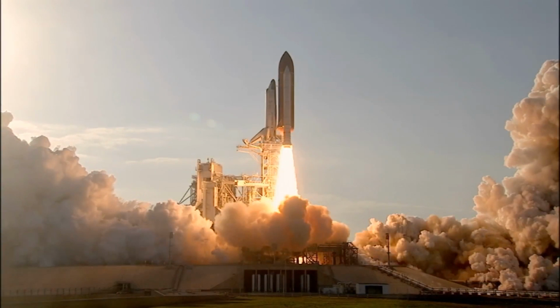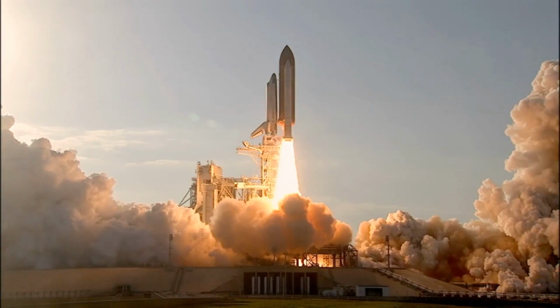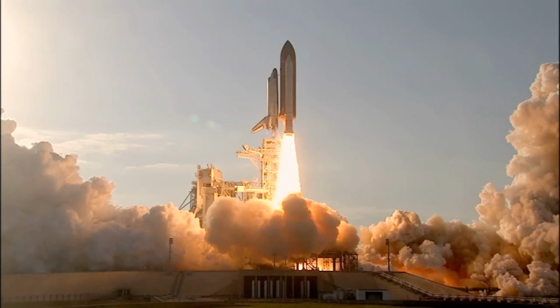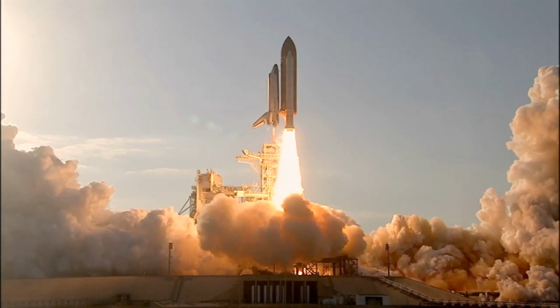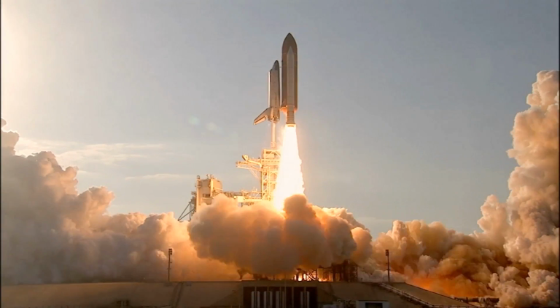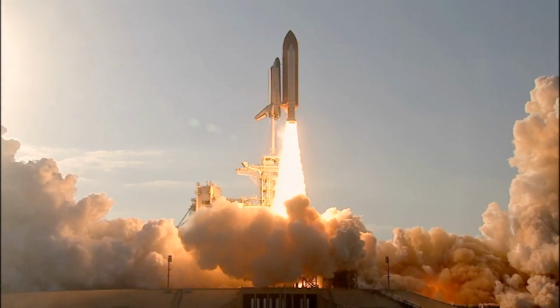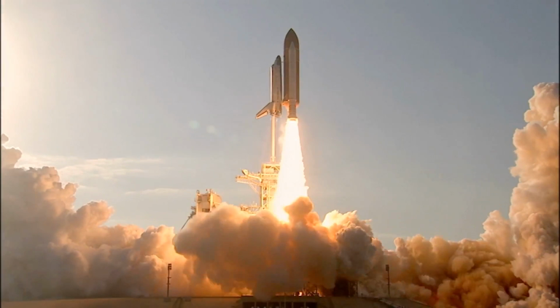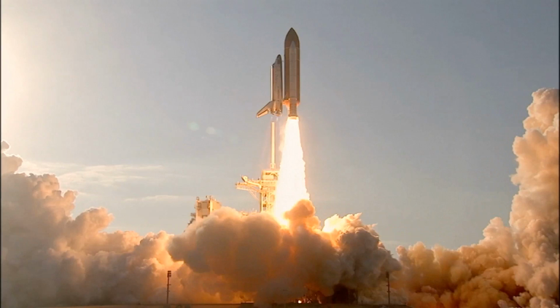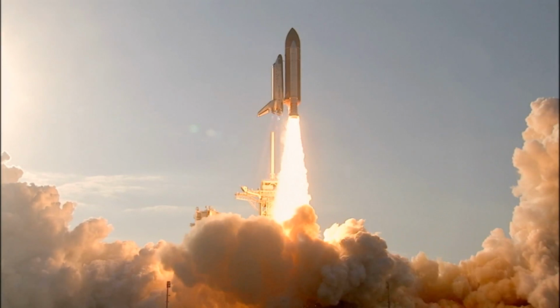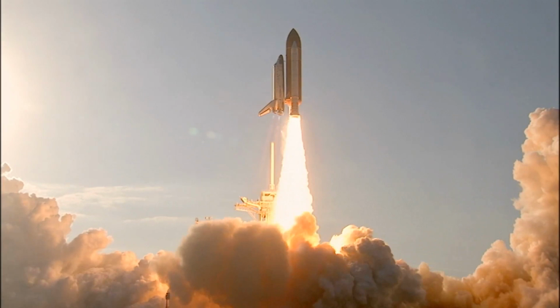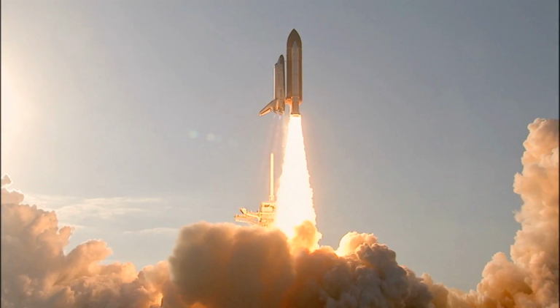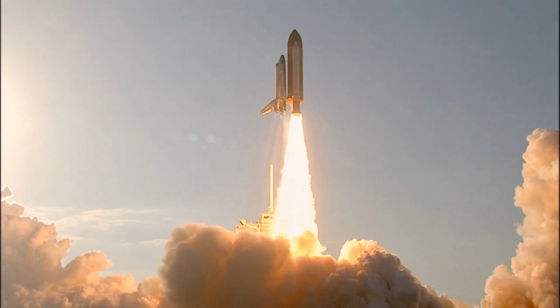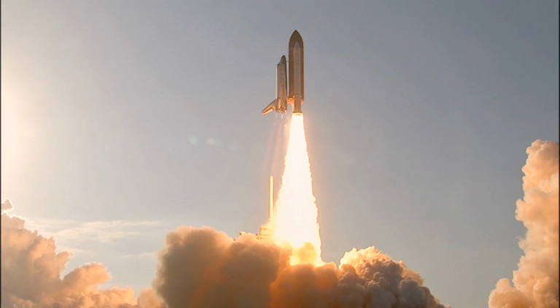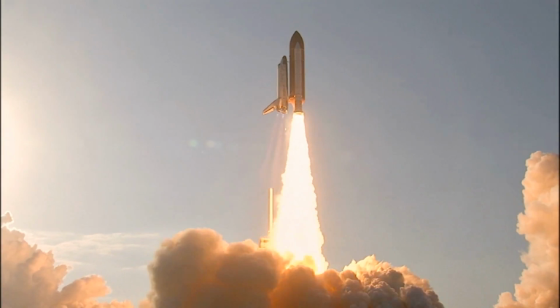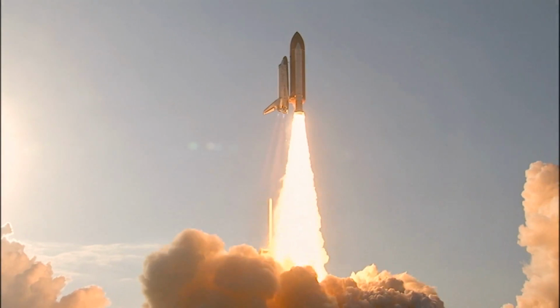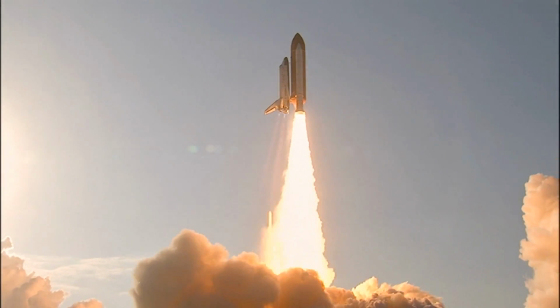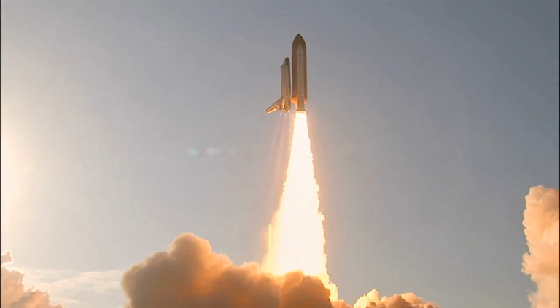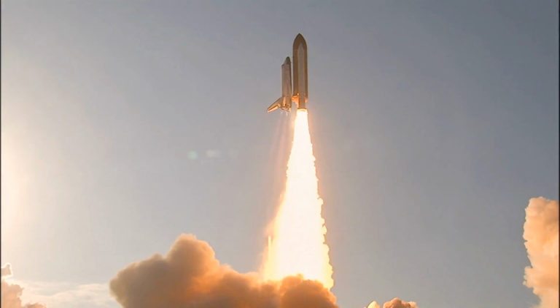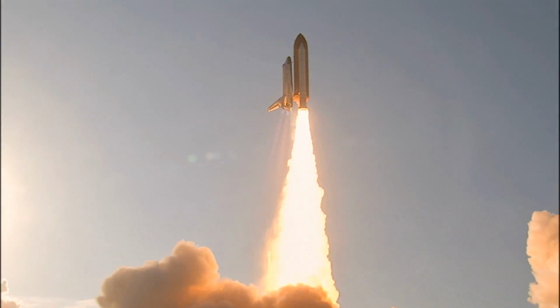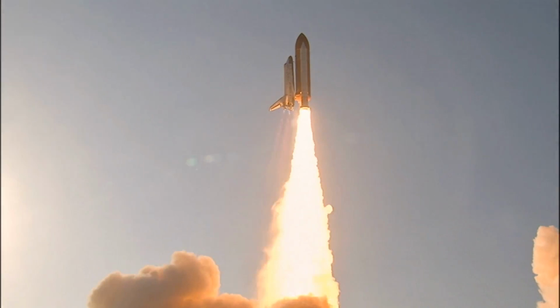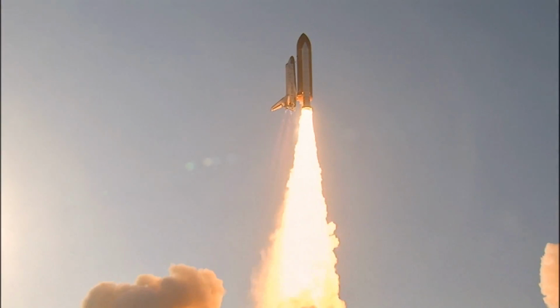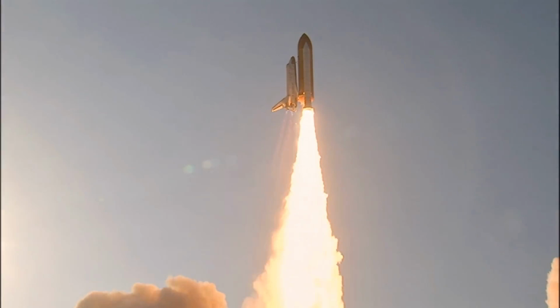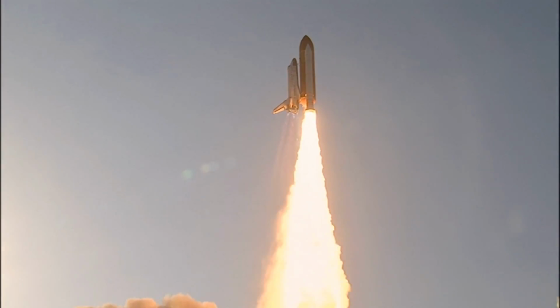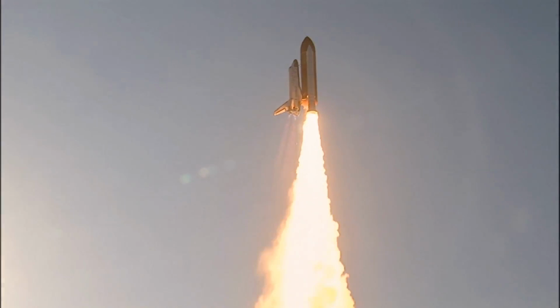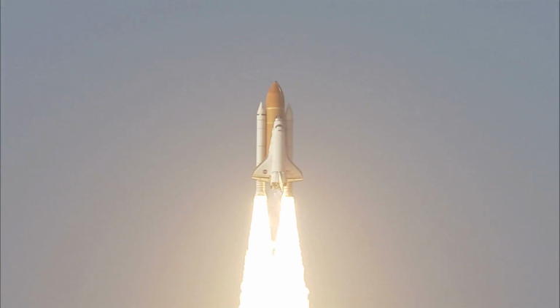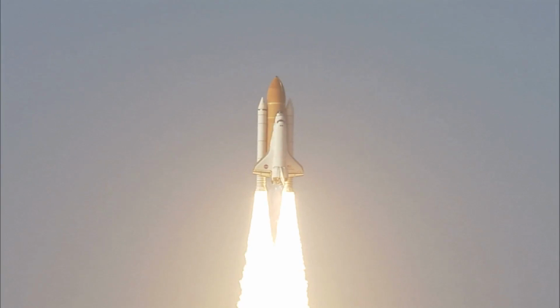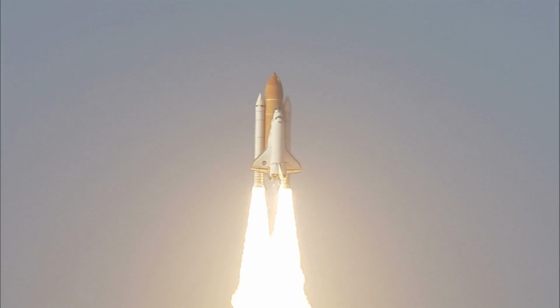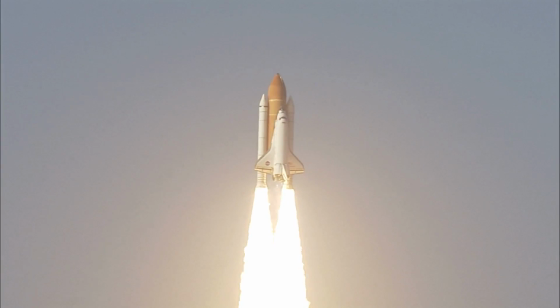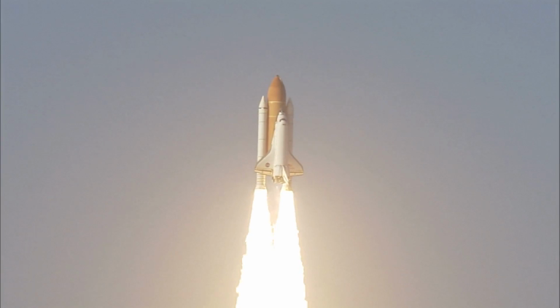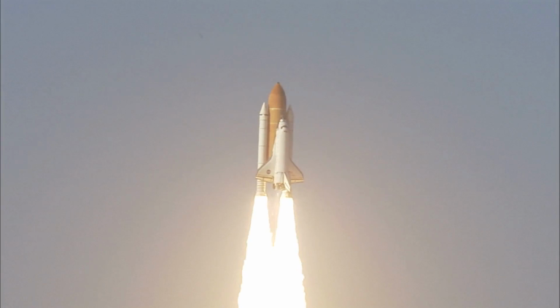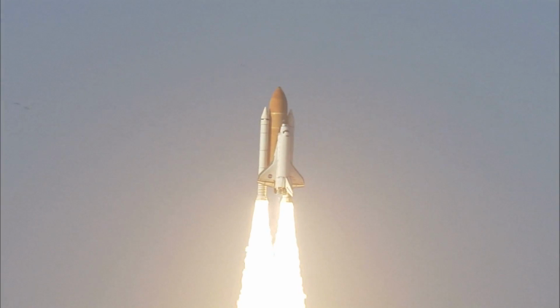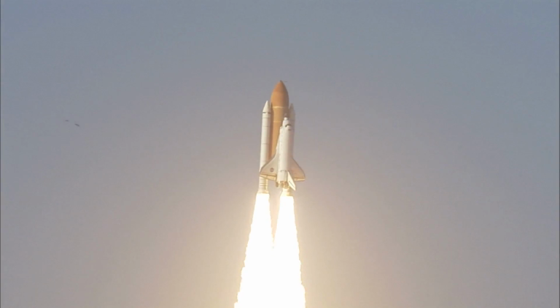A tribute to the dedication, hard work and pride of America's space shuttle team. The shuttle has cleared the tower.